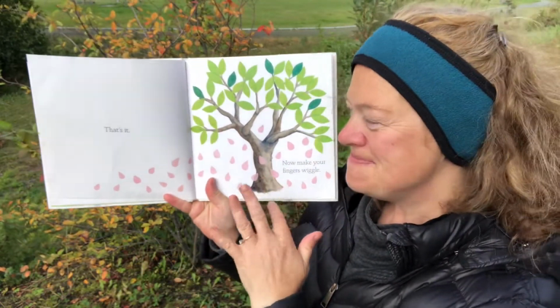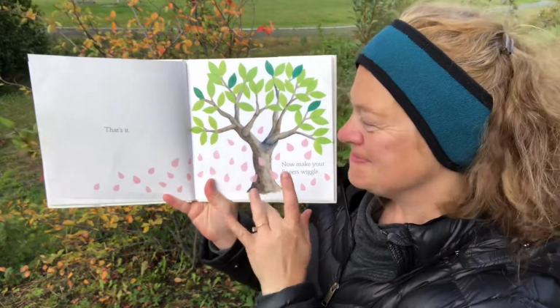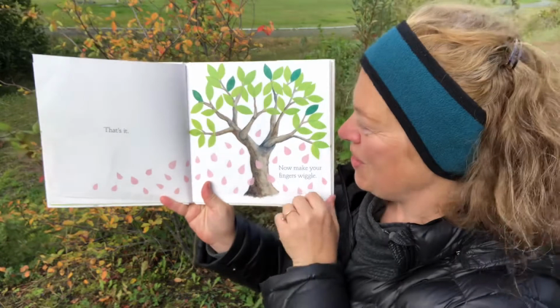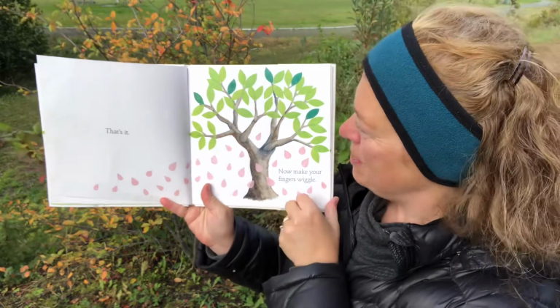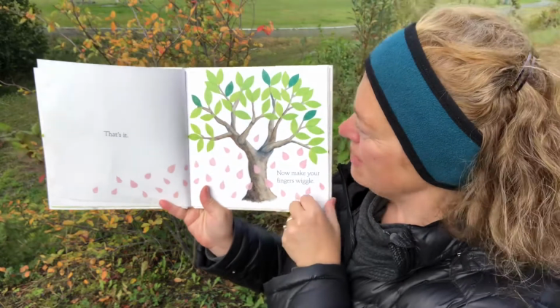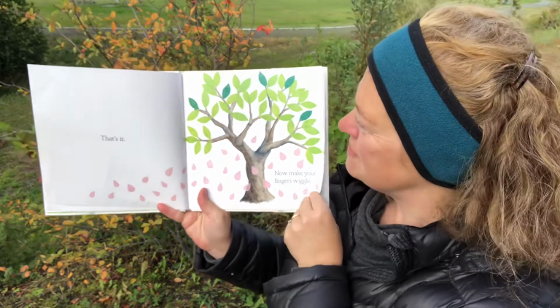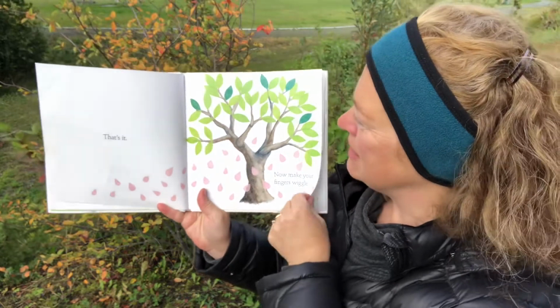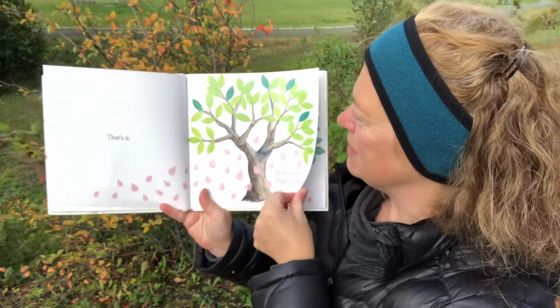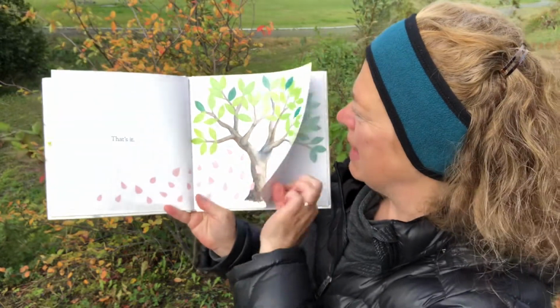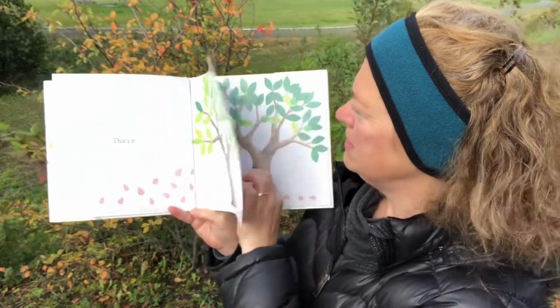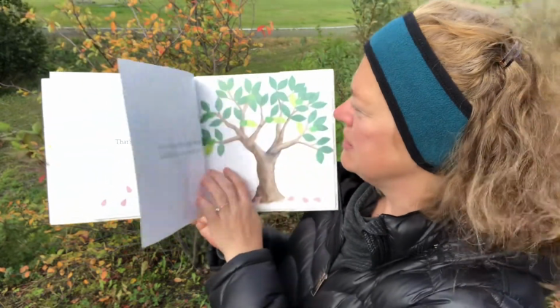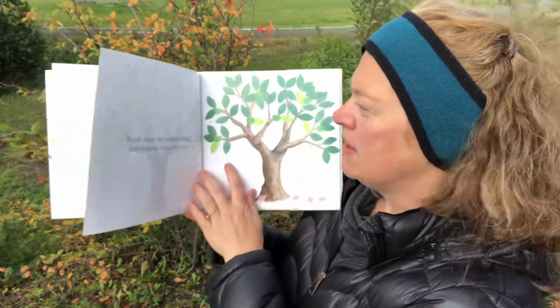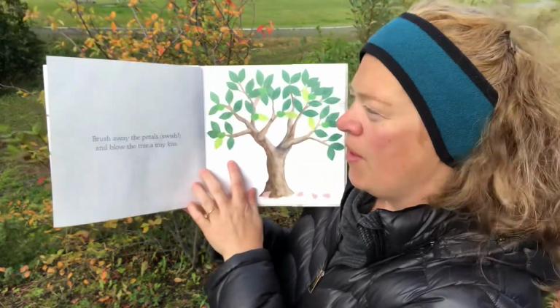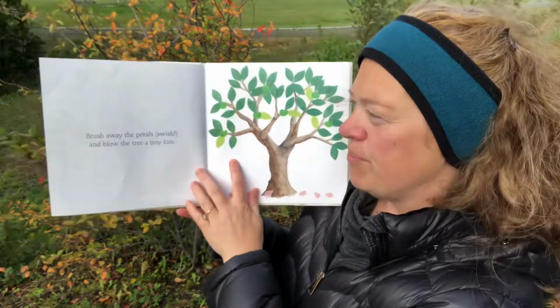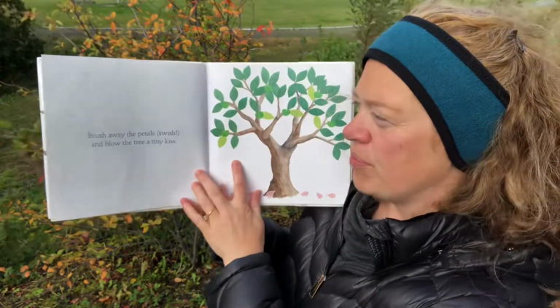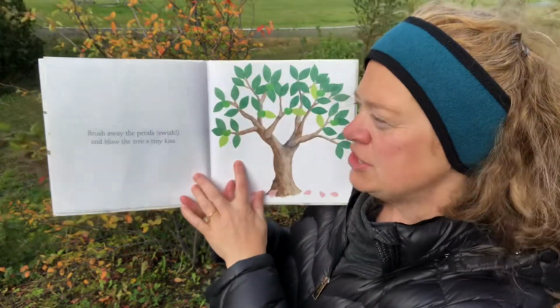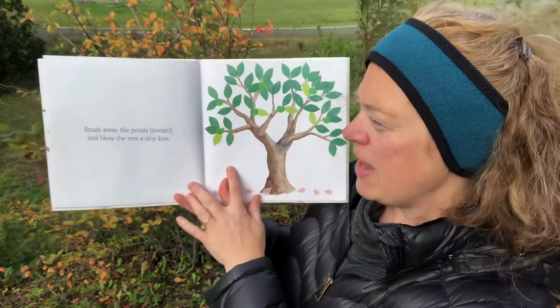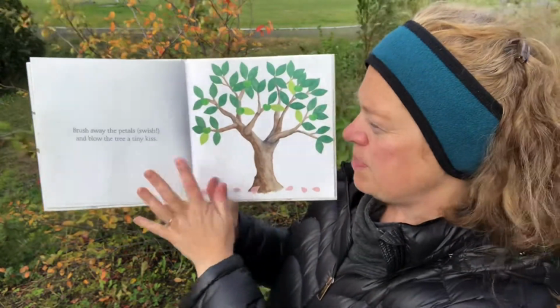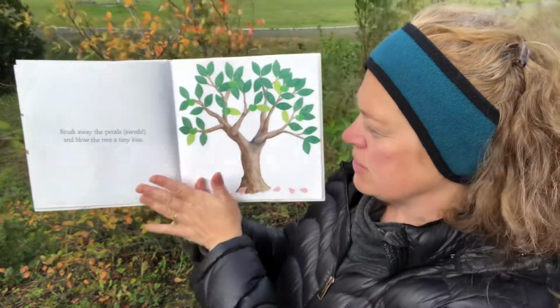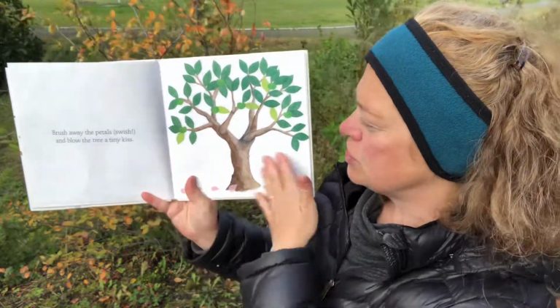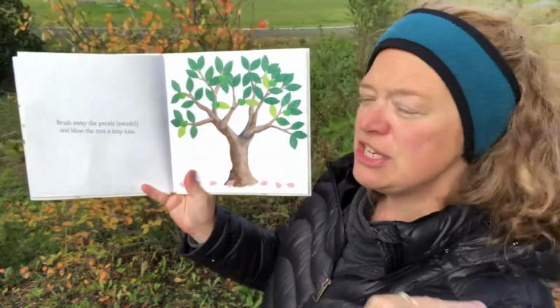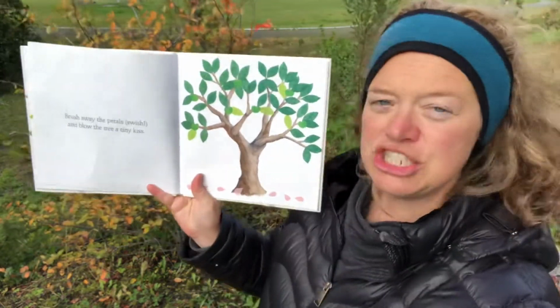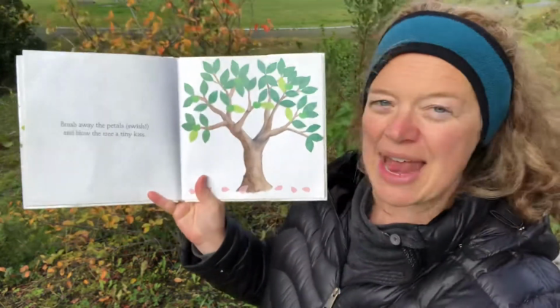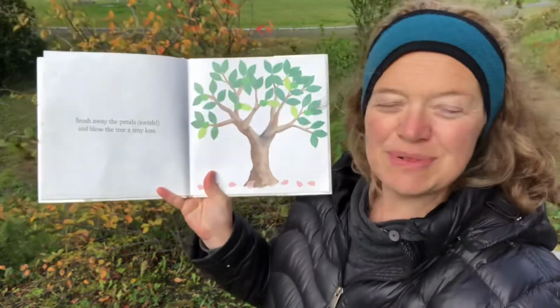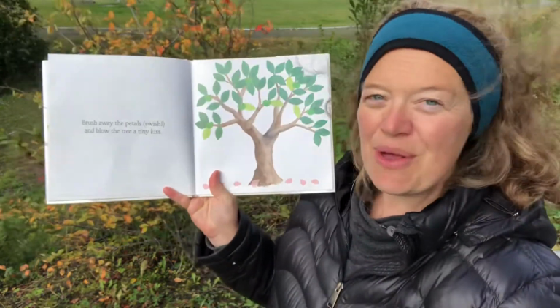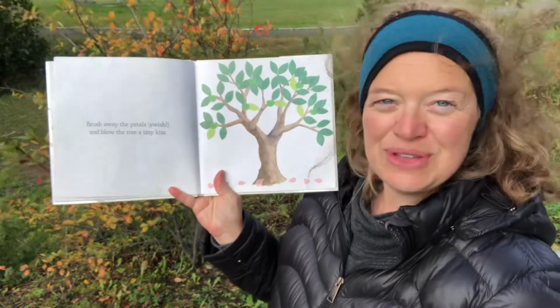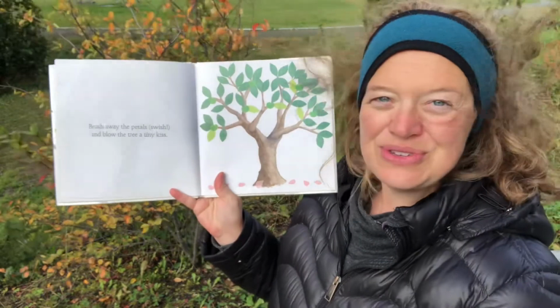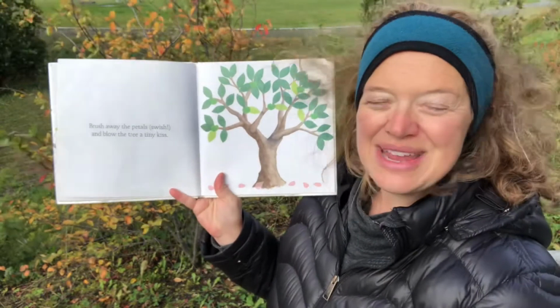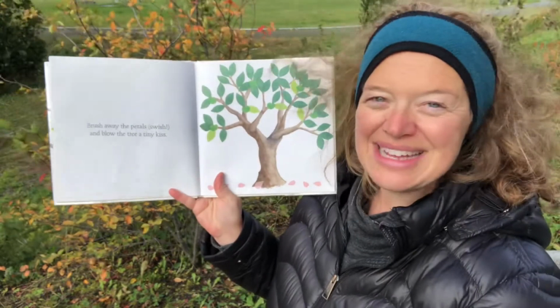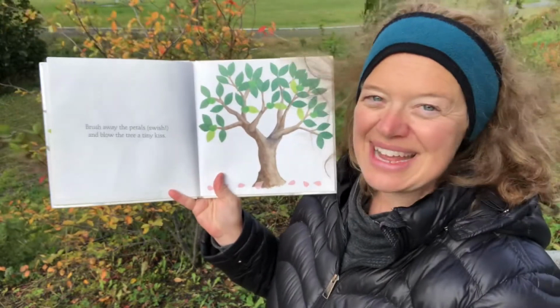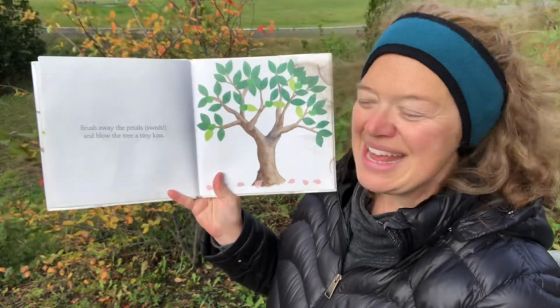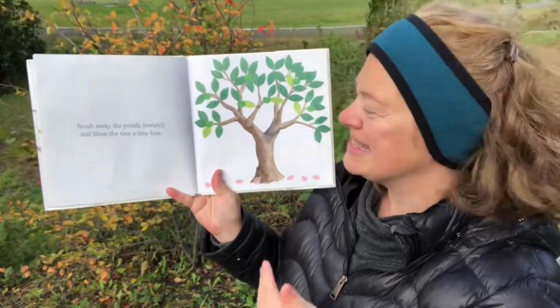All the petals fell to the ground. Brush away the petals — swish — and blow the tree a tiny kiss.